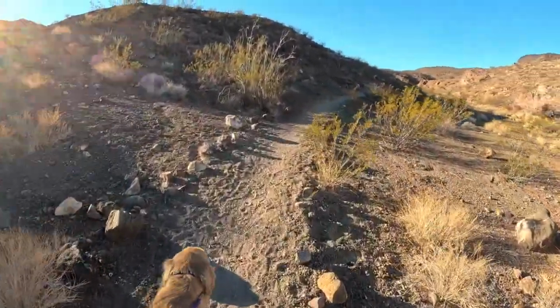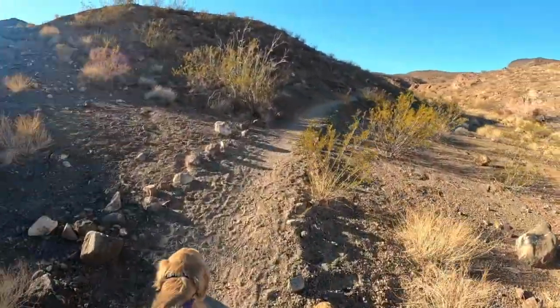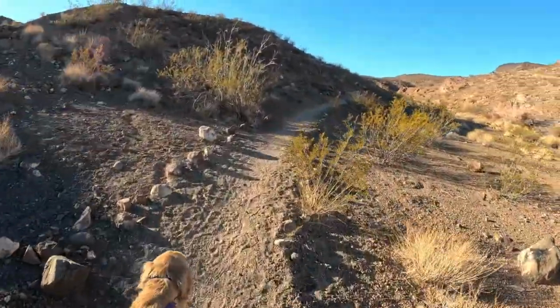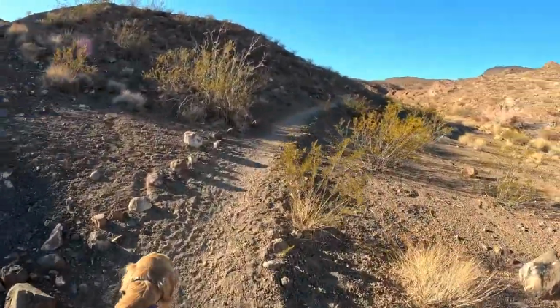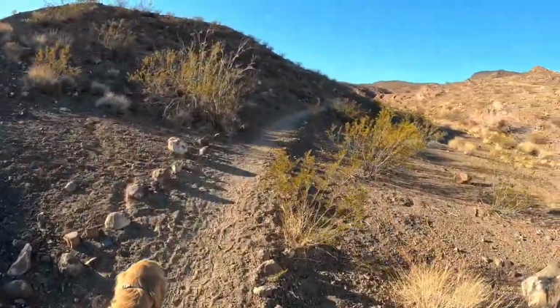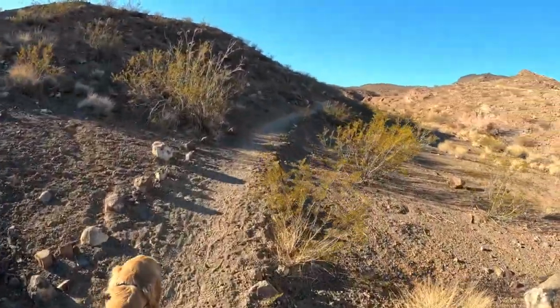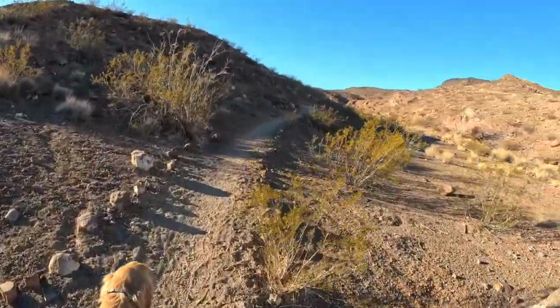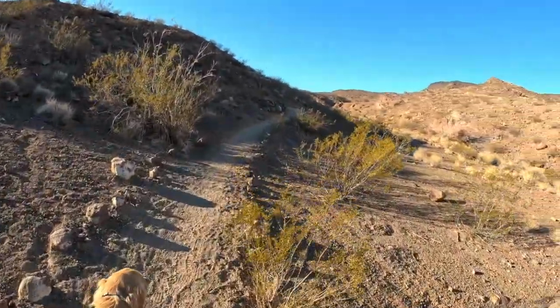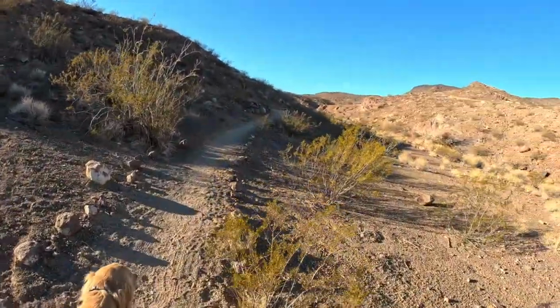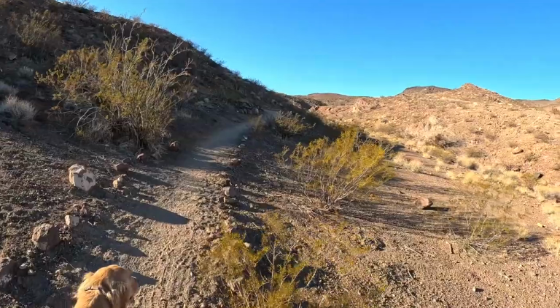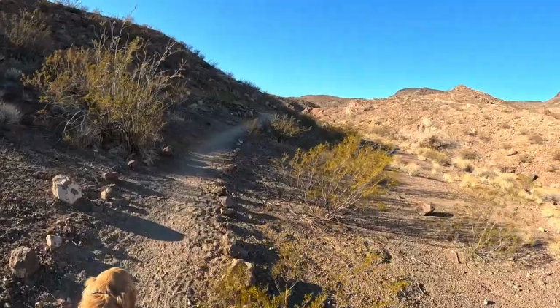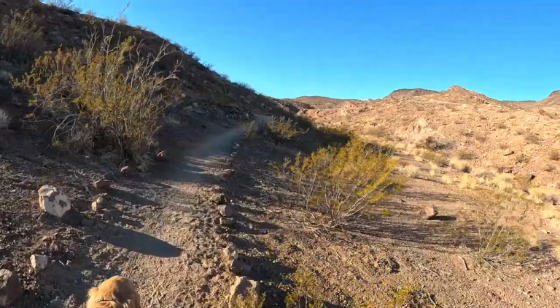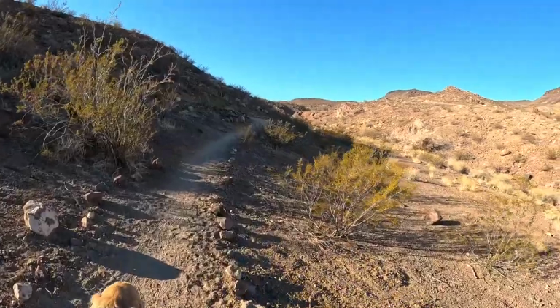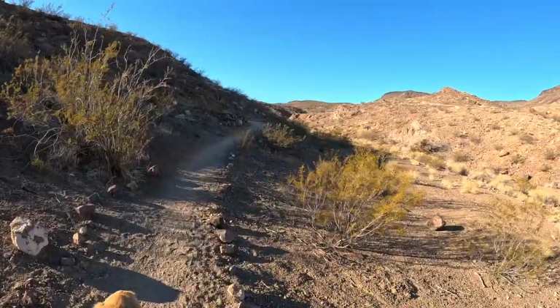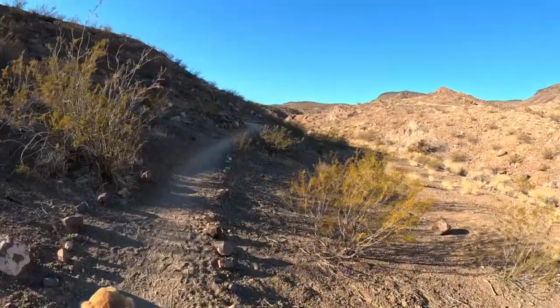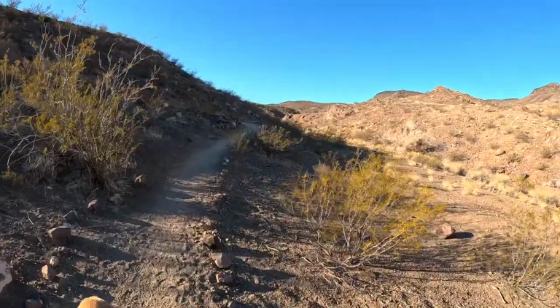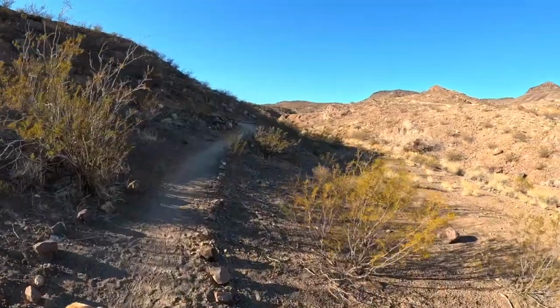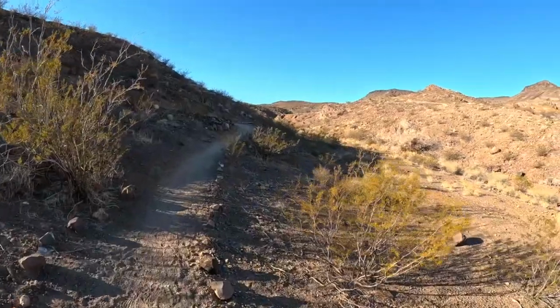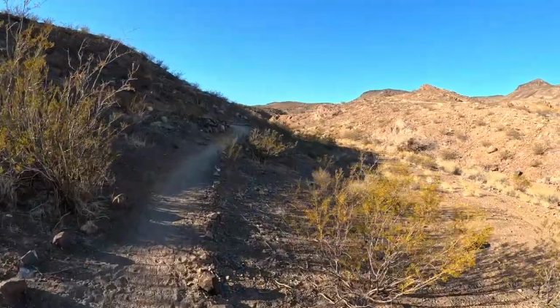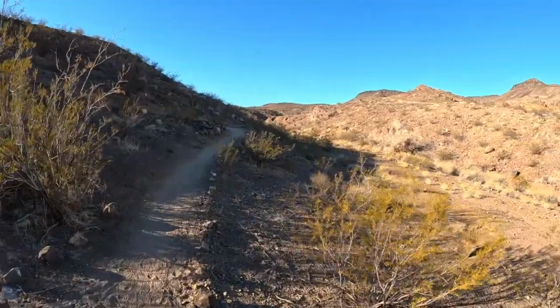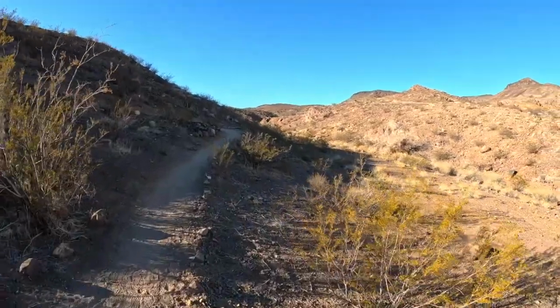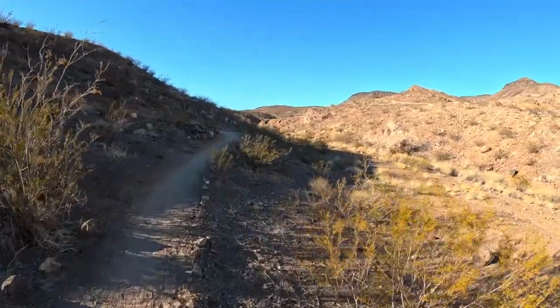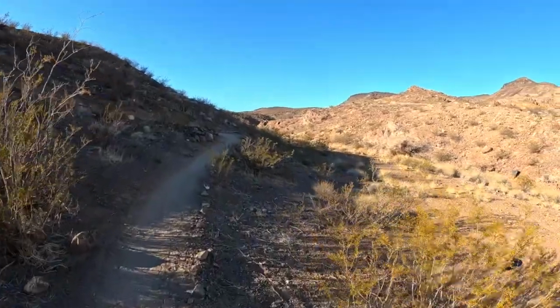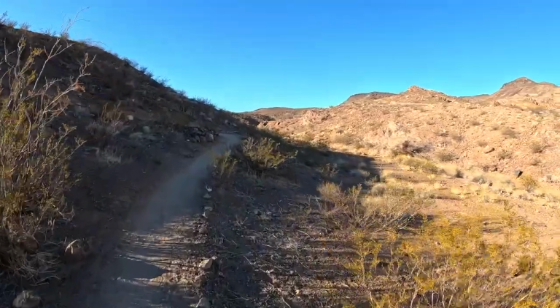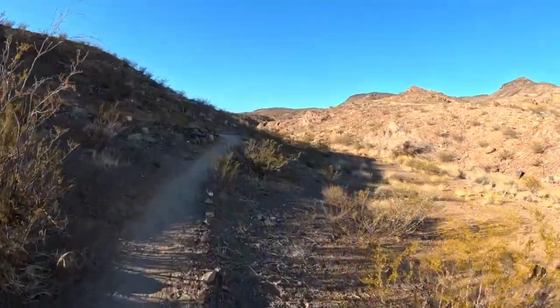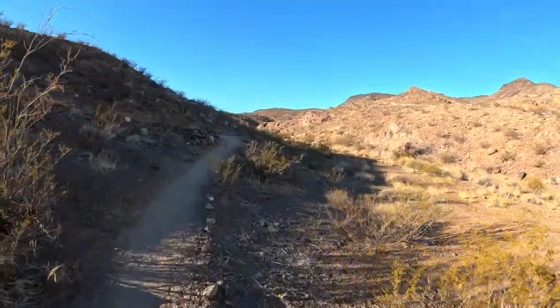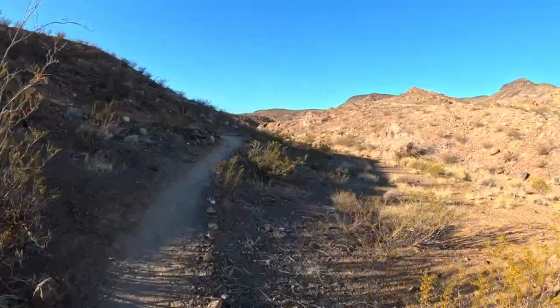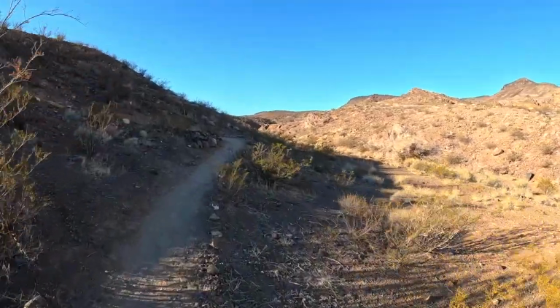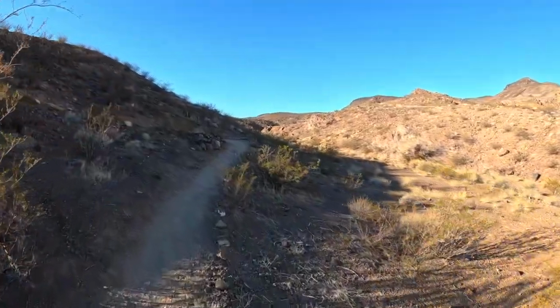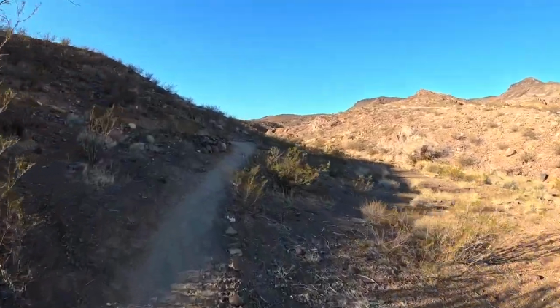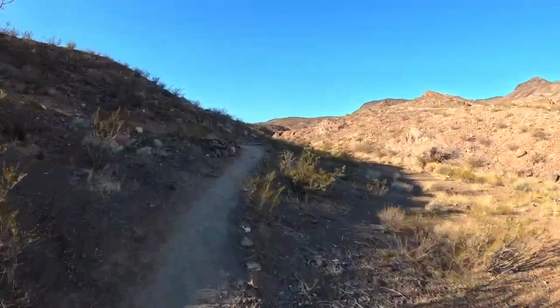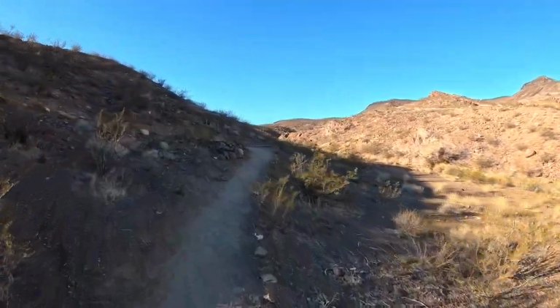They had restrooms at the trailhead, so that was nice. It's really beautiful.